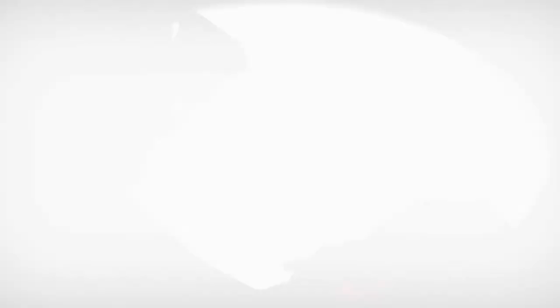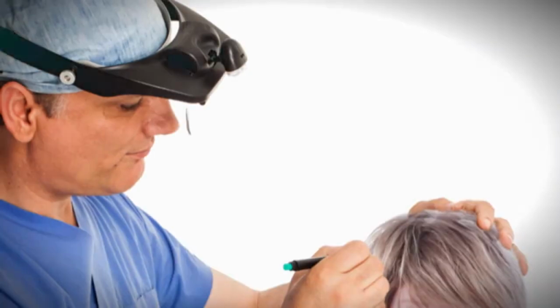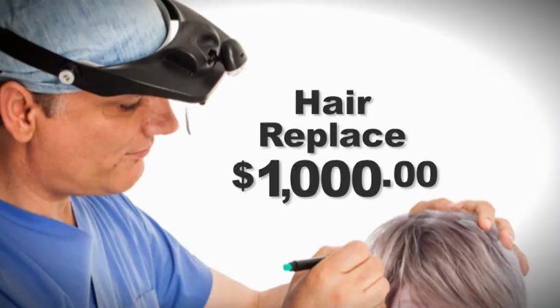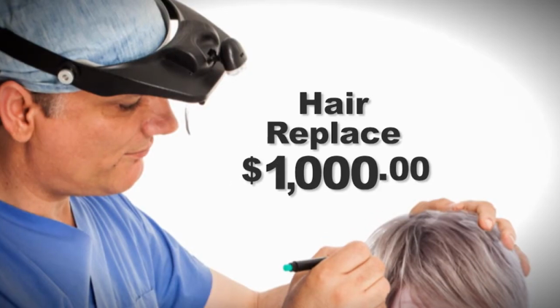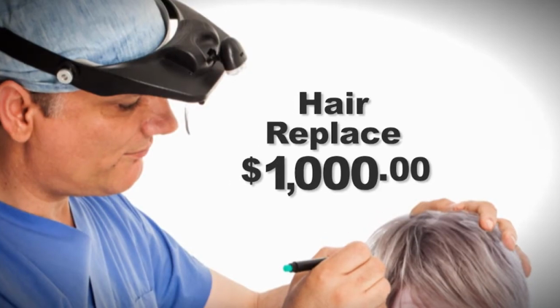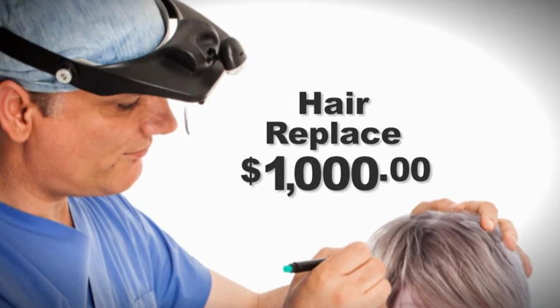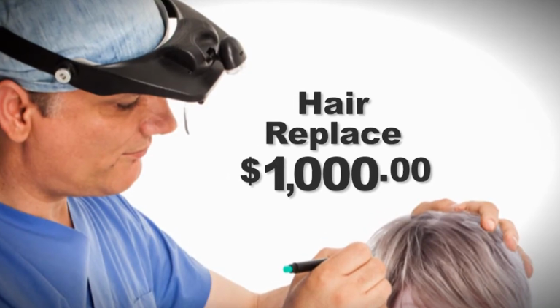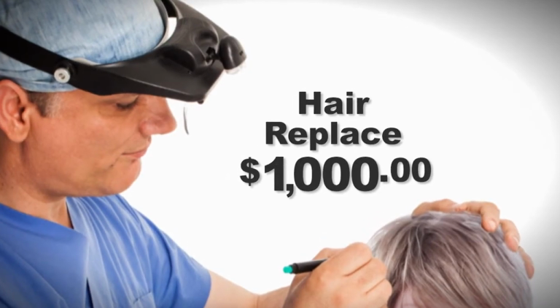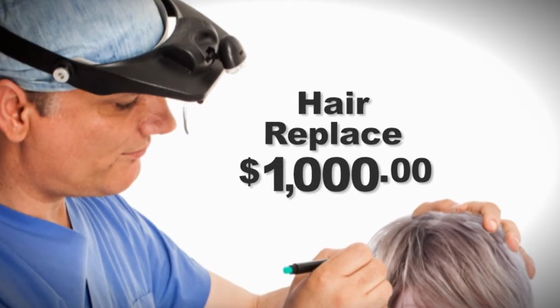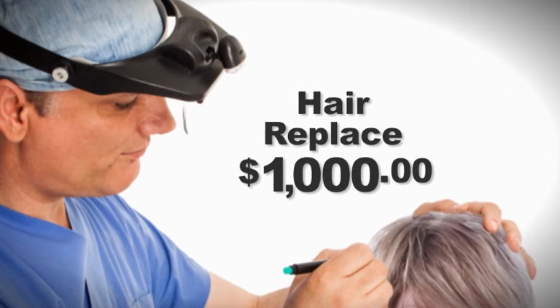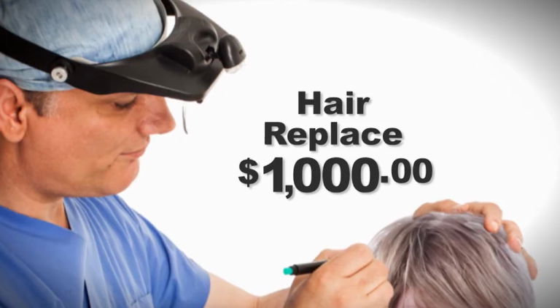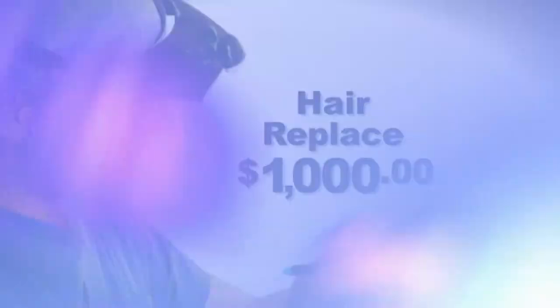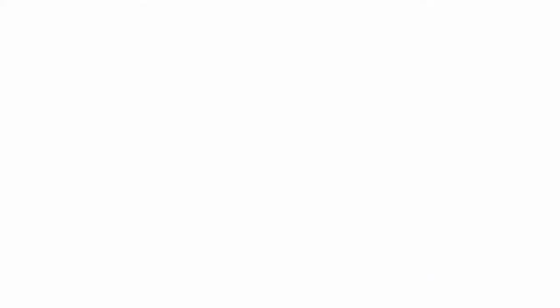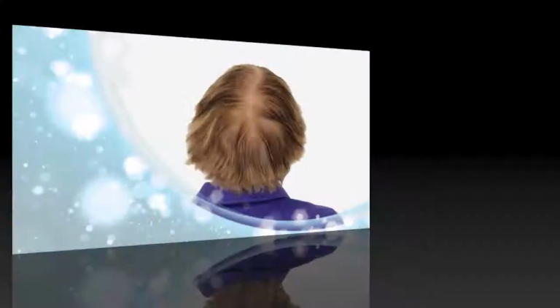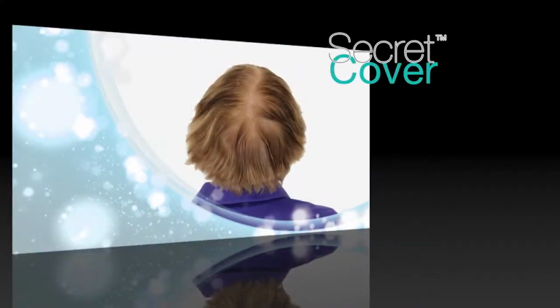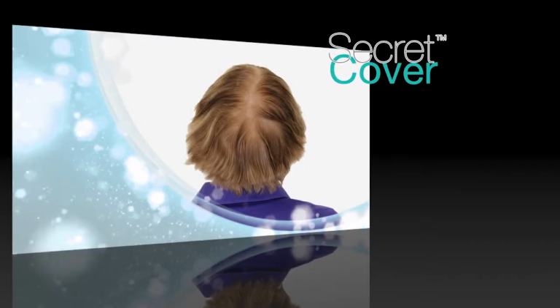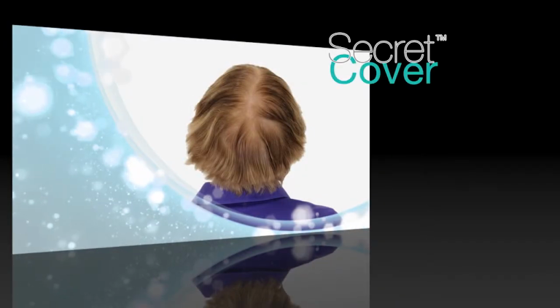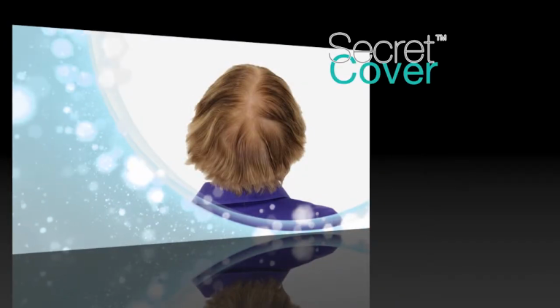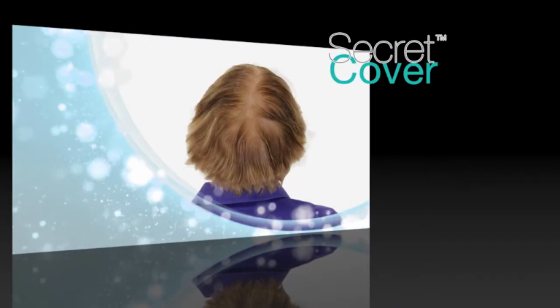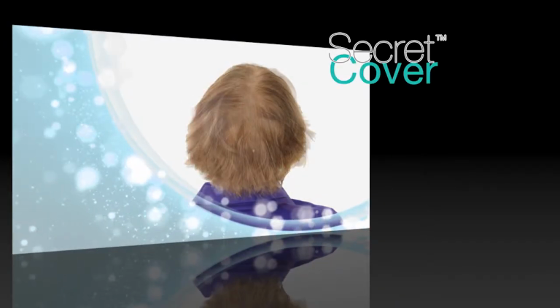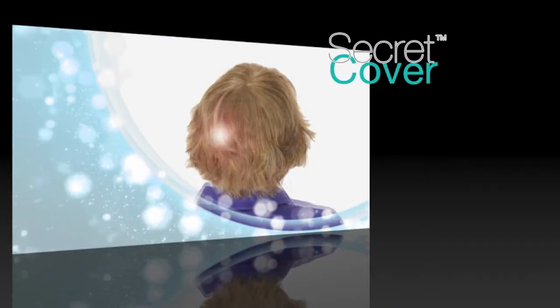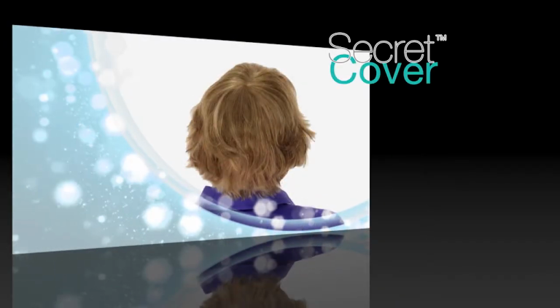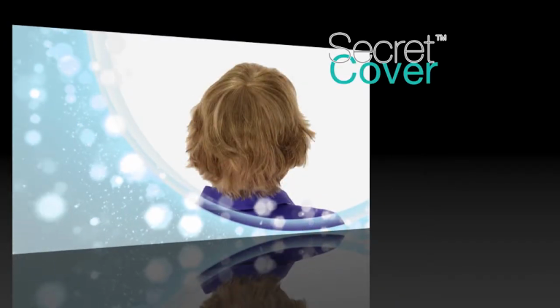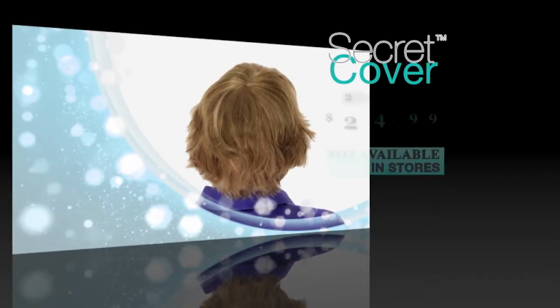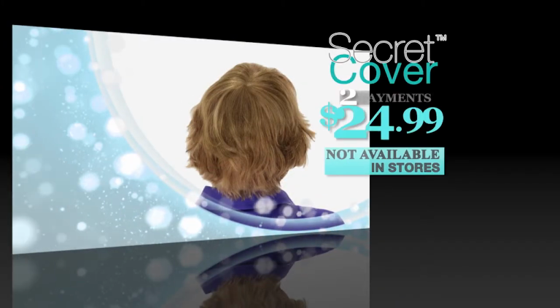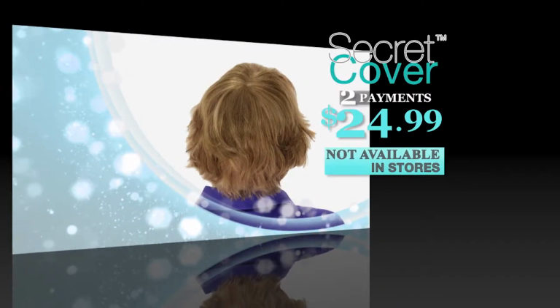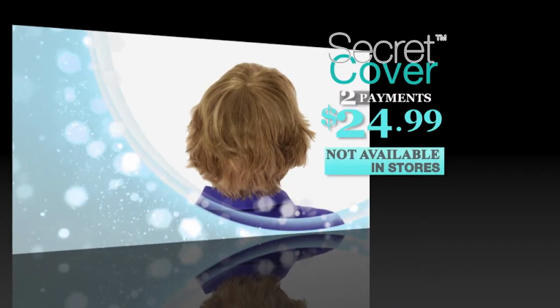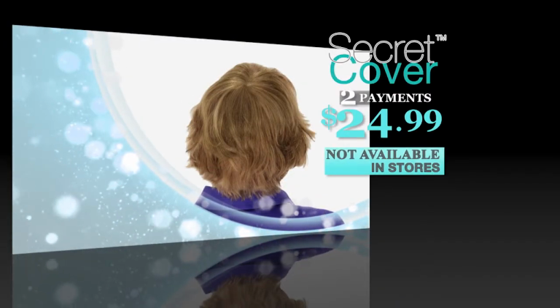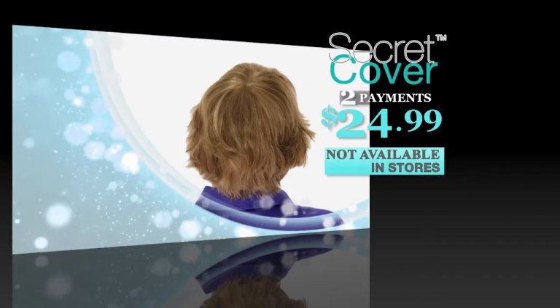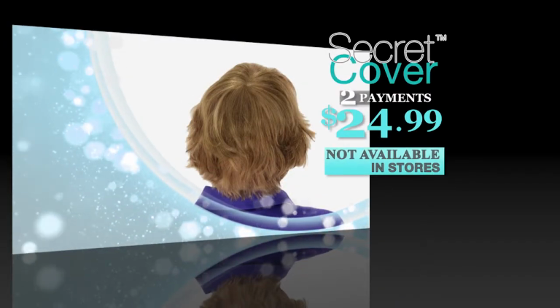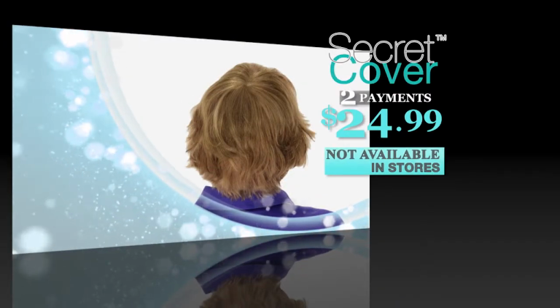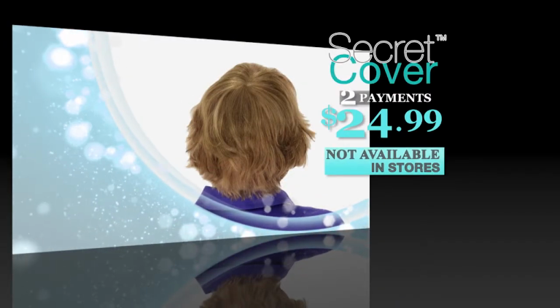You could pay thousands for hair replacements and they still couldn't do what Secret Cover can, for just two payments of $24.99.